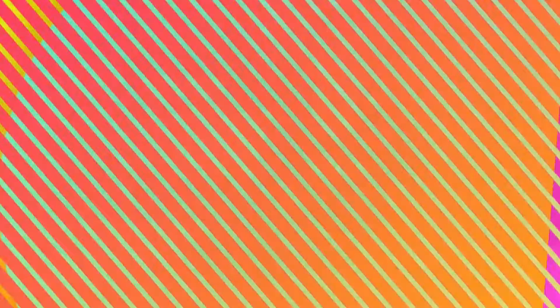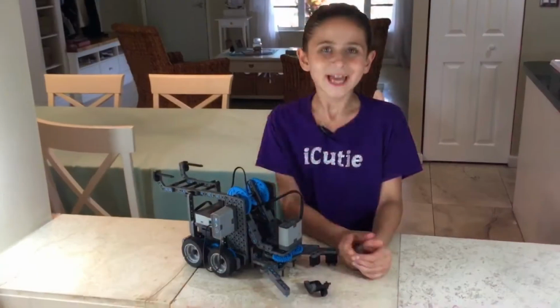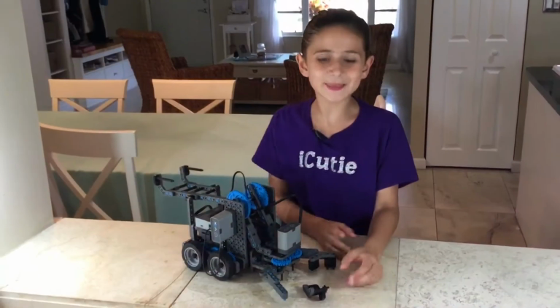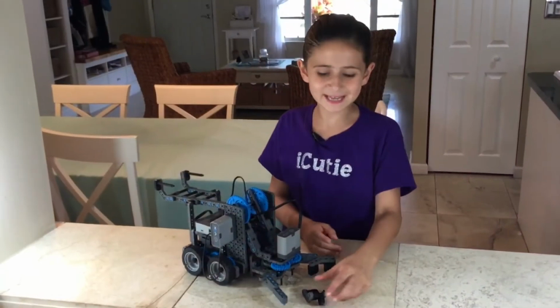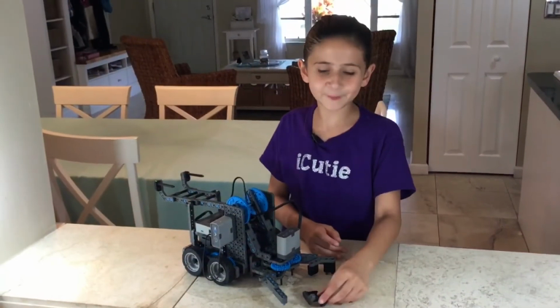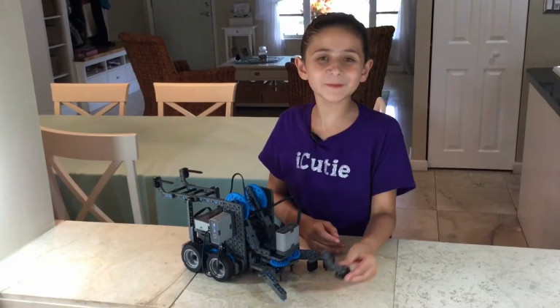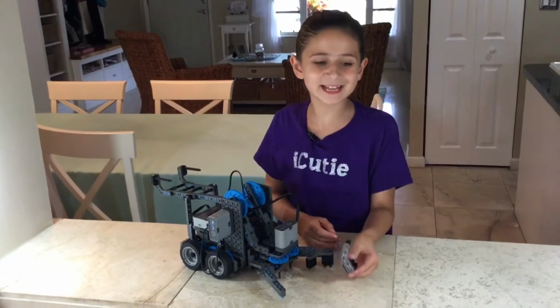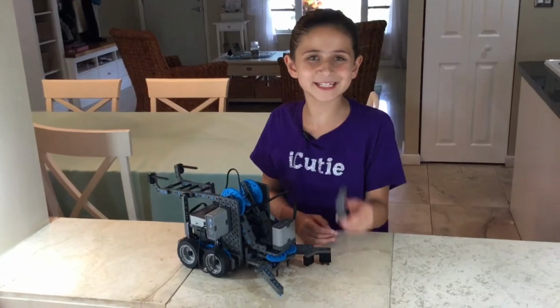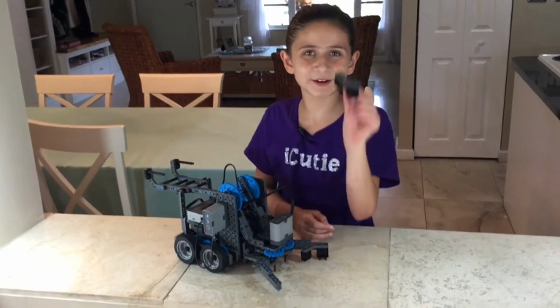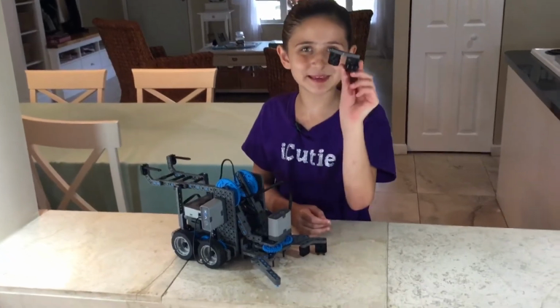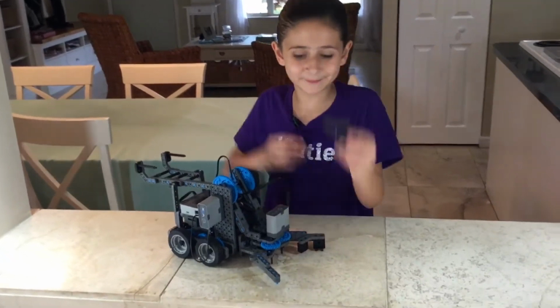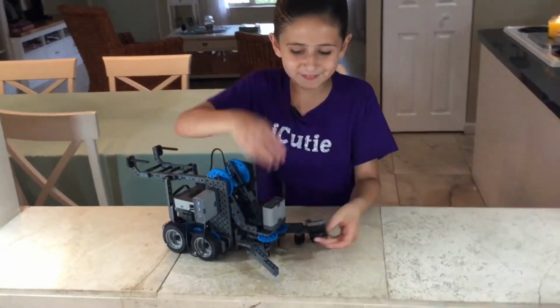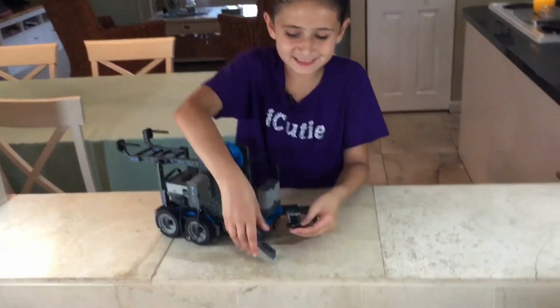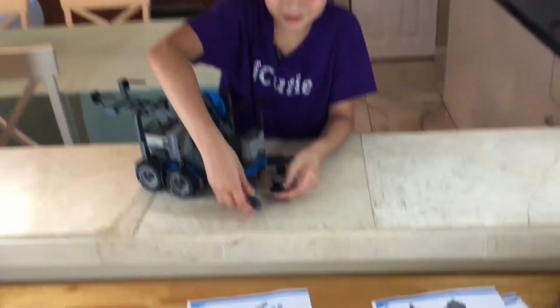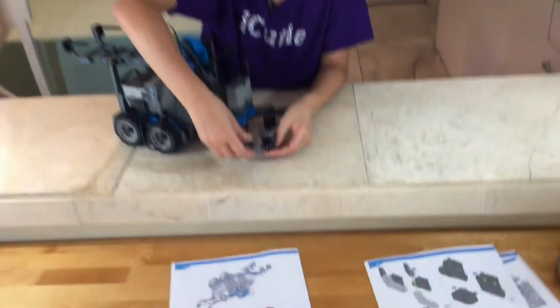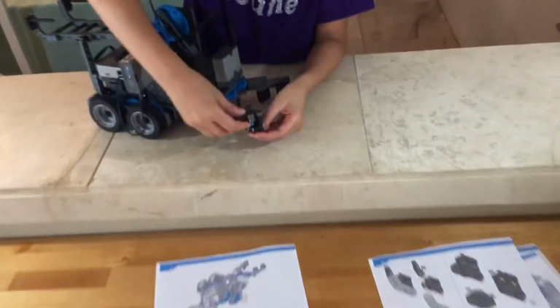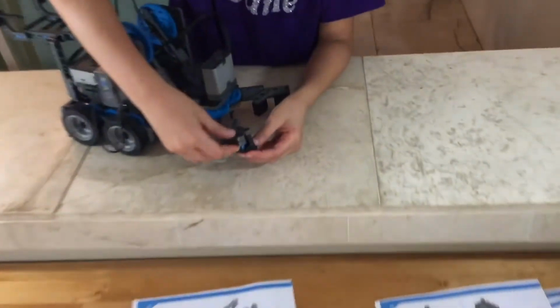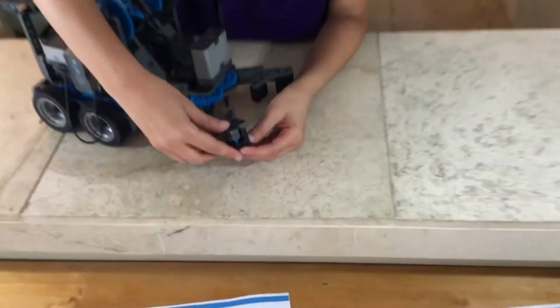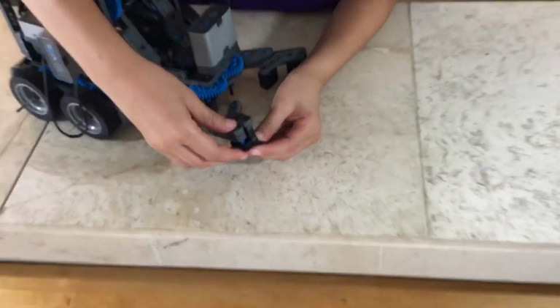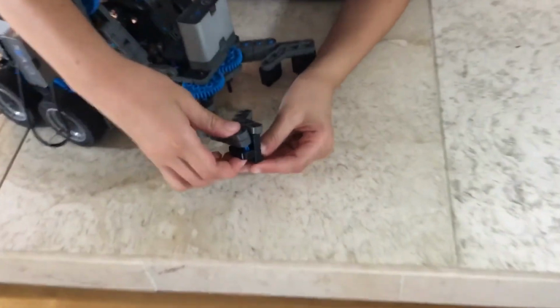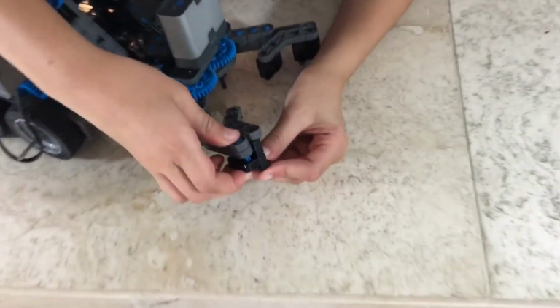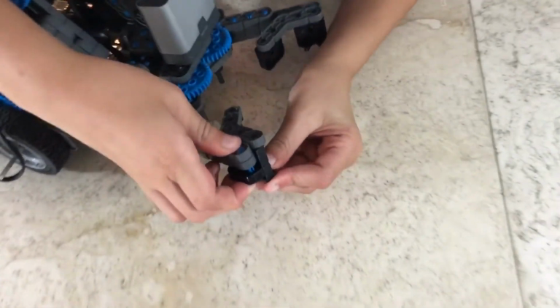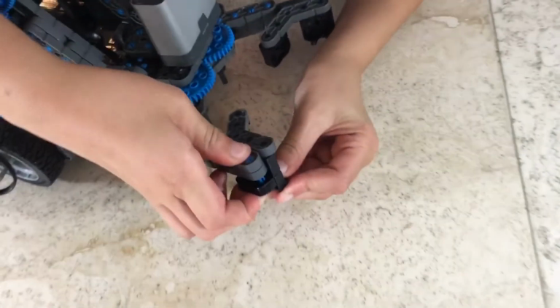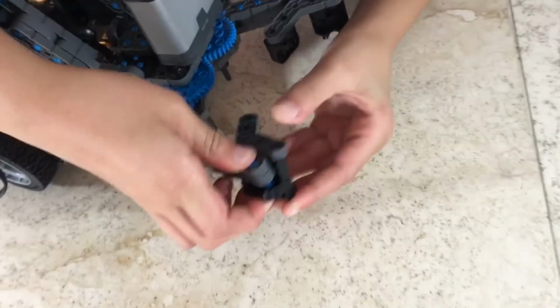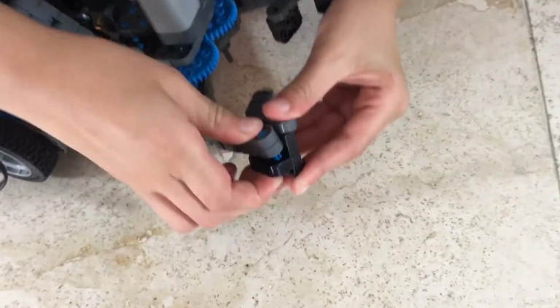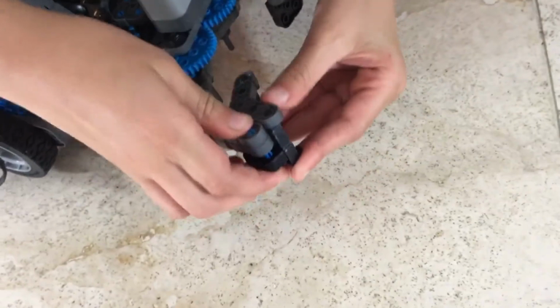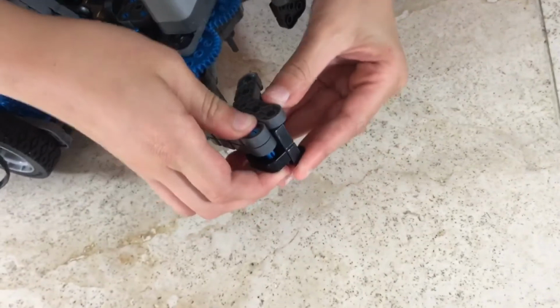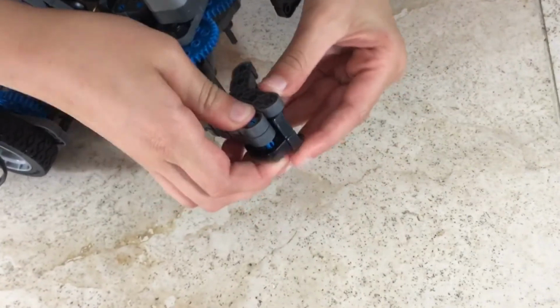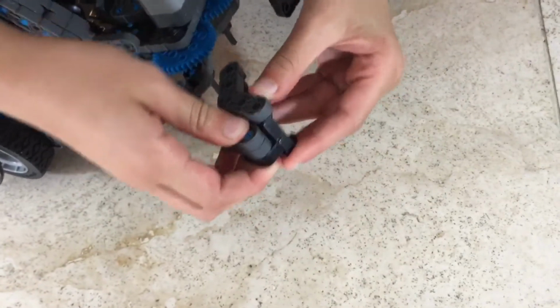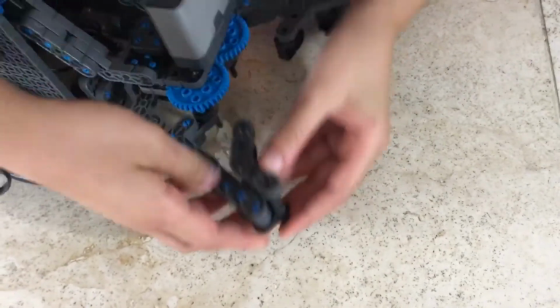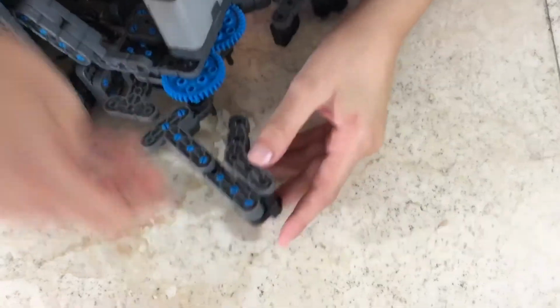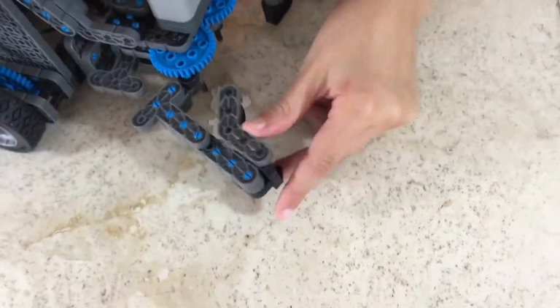In this step we will be attaching what we made in the previous step to our claw bot. Wait till you hear the snap and you're done.